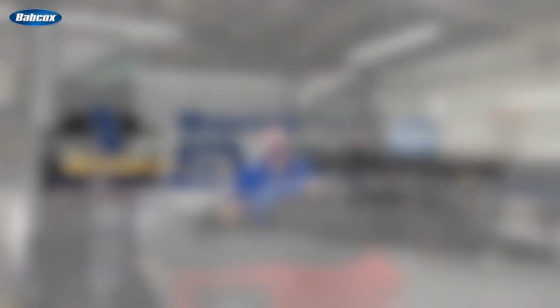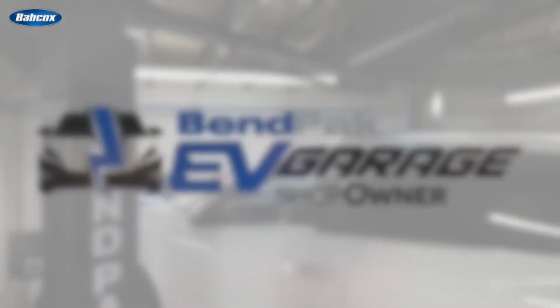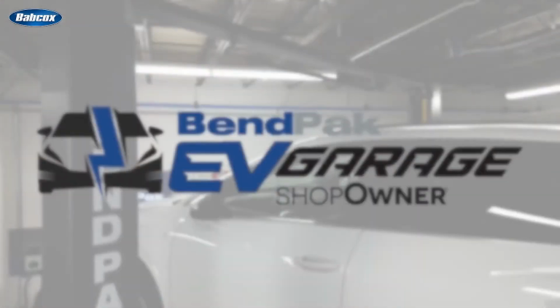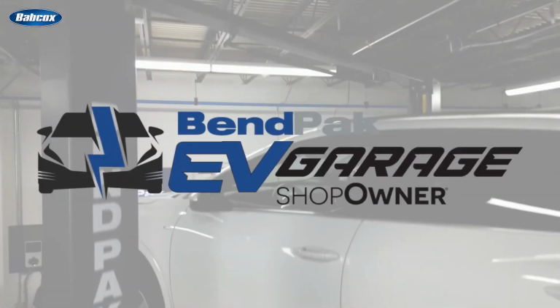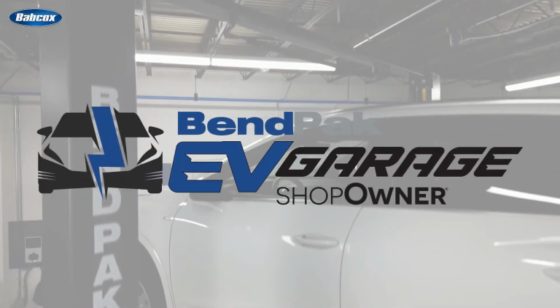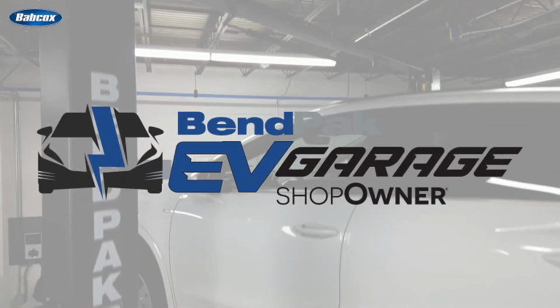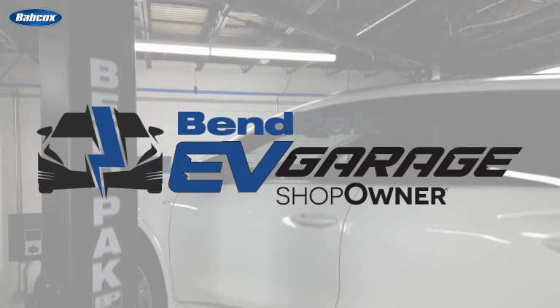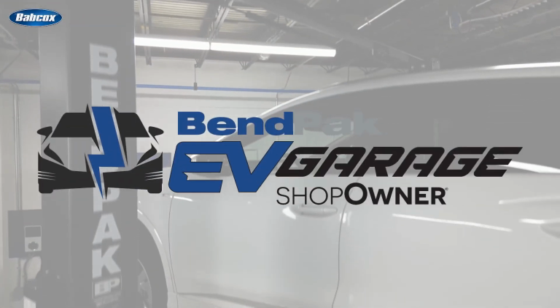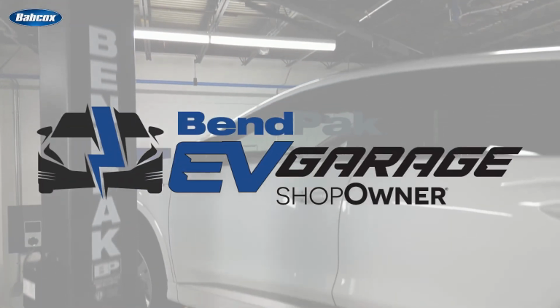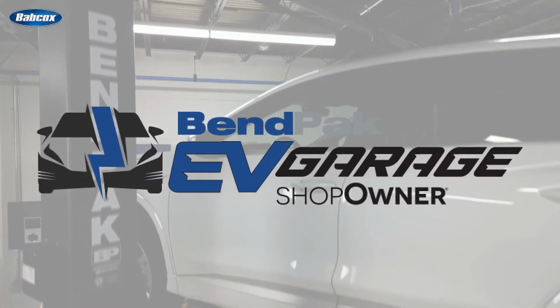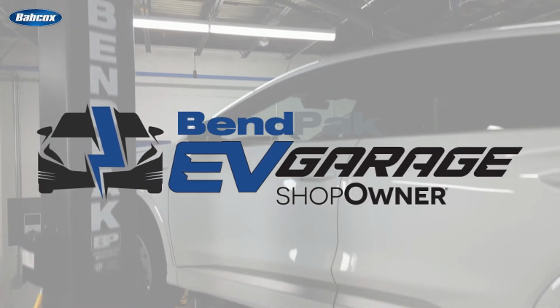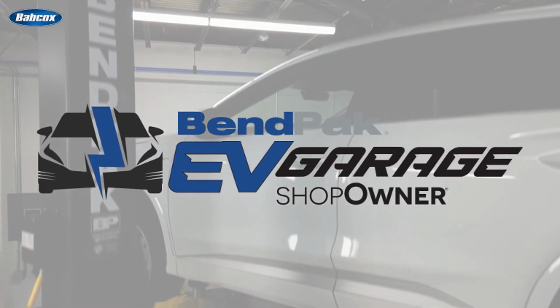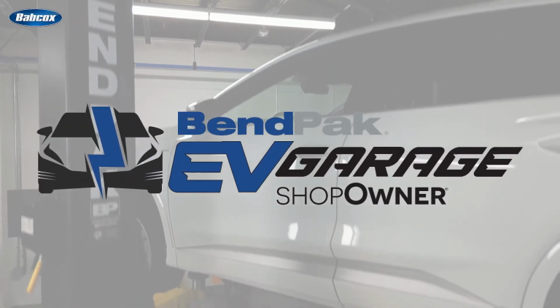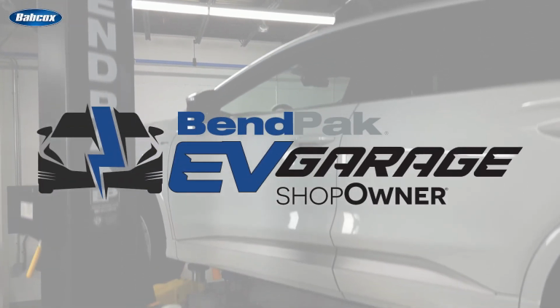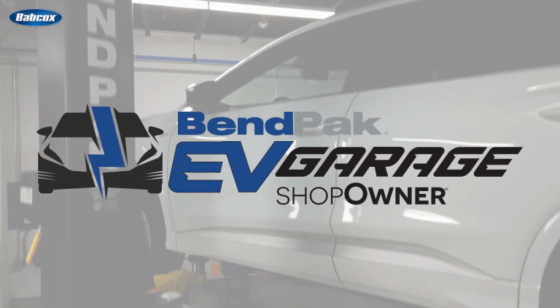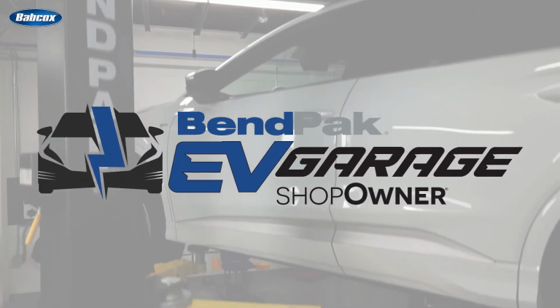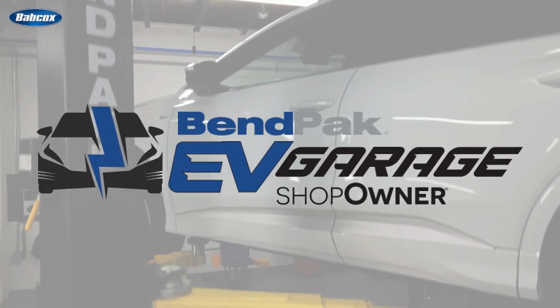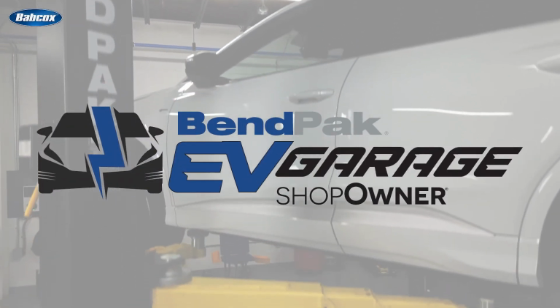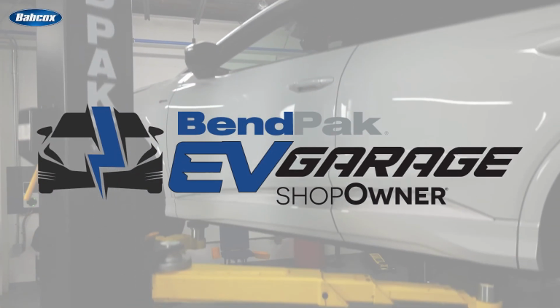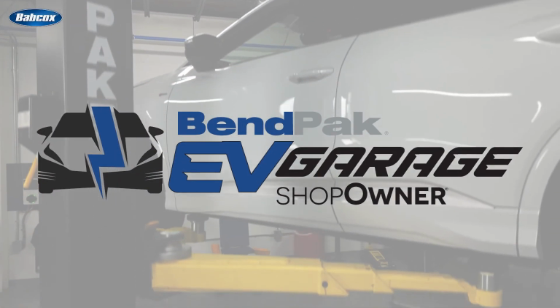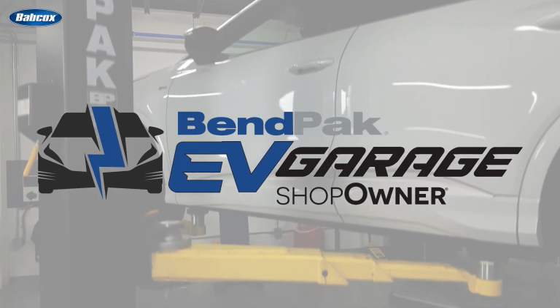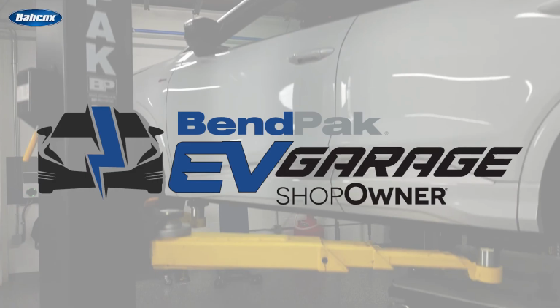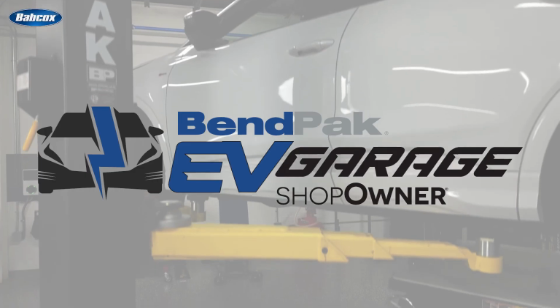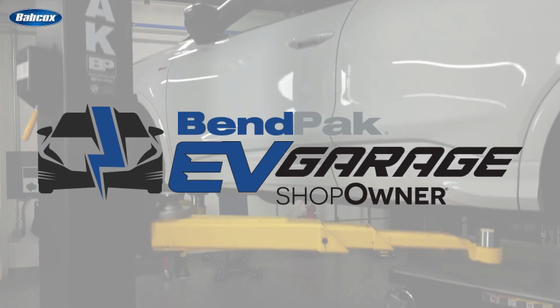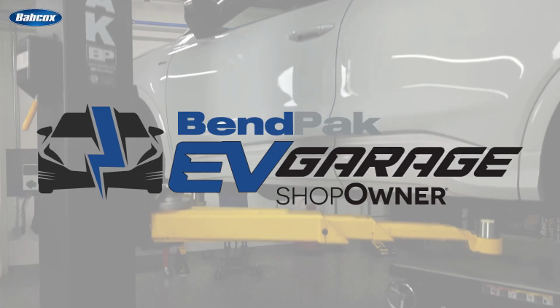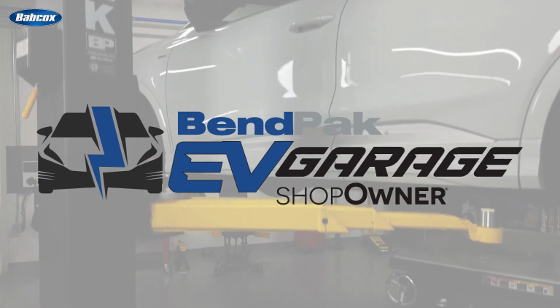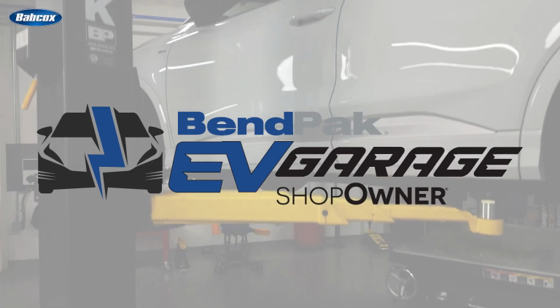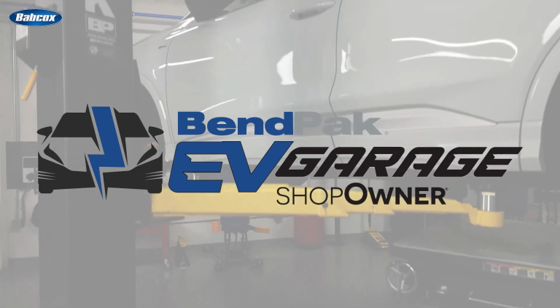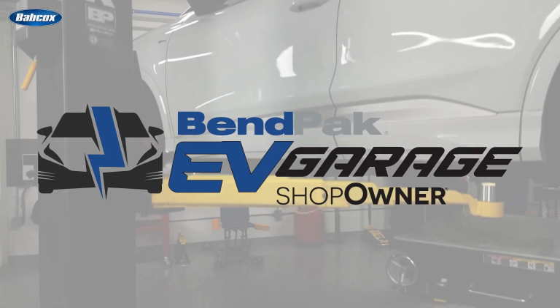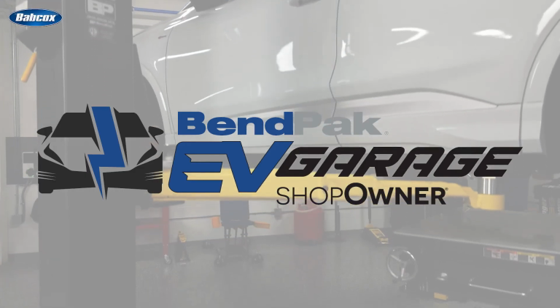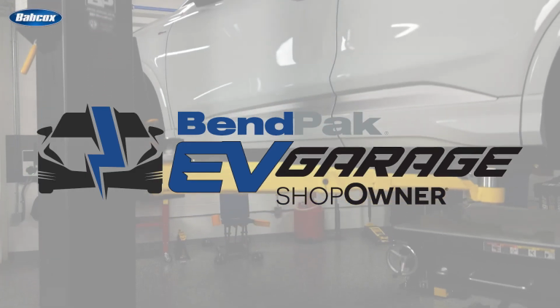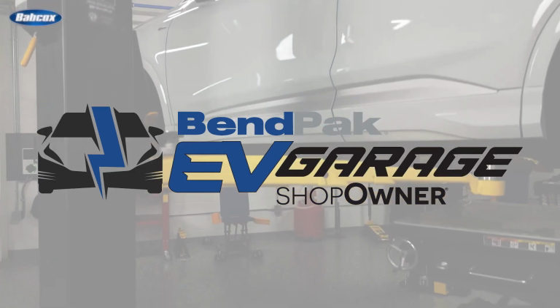I'm Andrew Markell coming to you from the BEMPAC EV Garage Studio at Babcox Media. Thanks for watching.